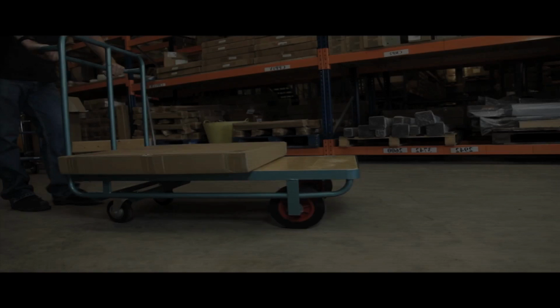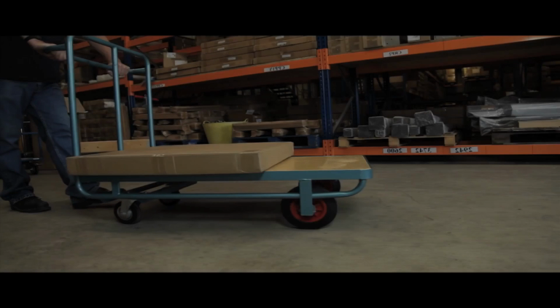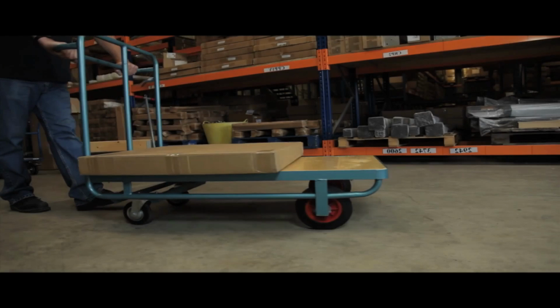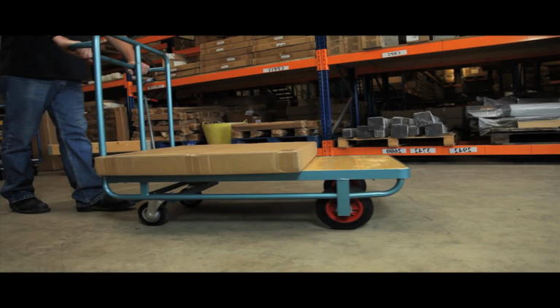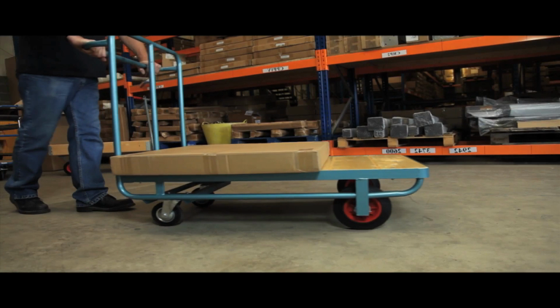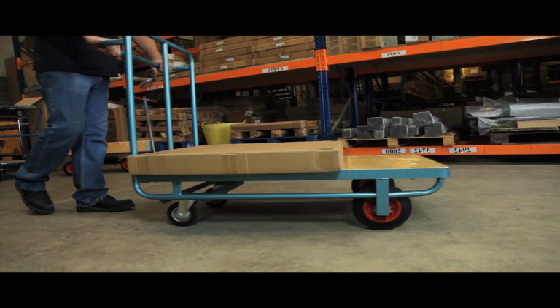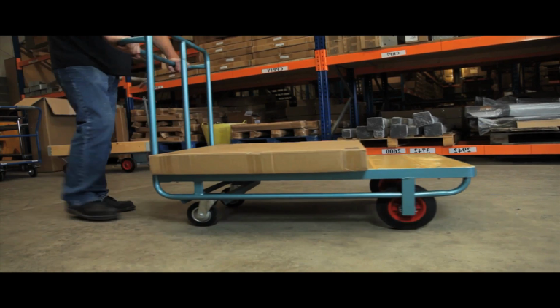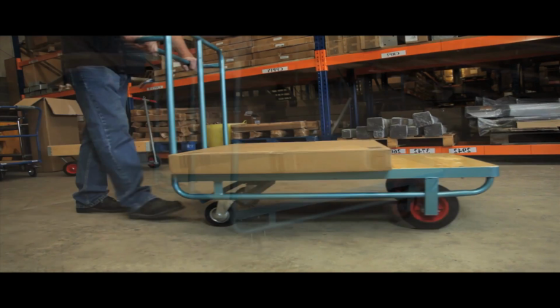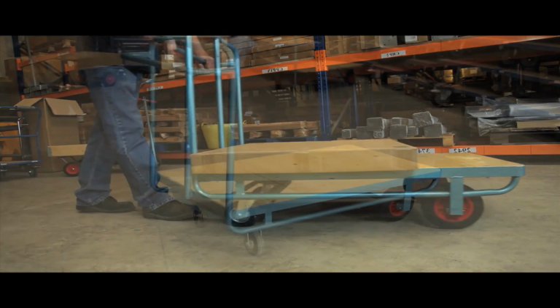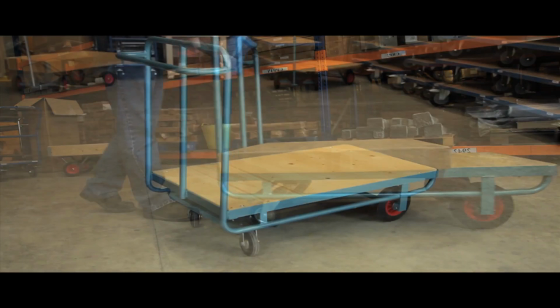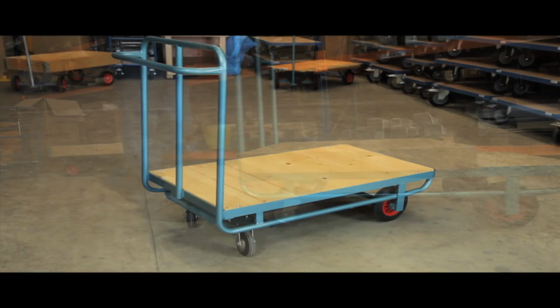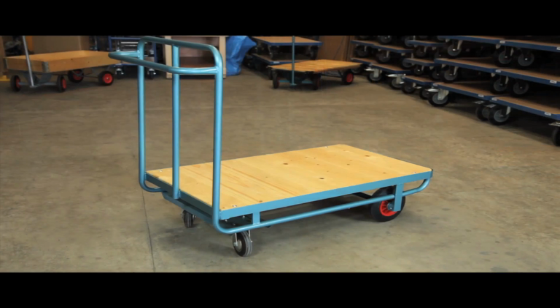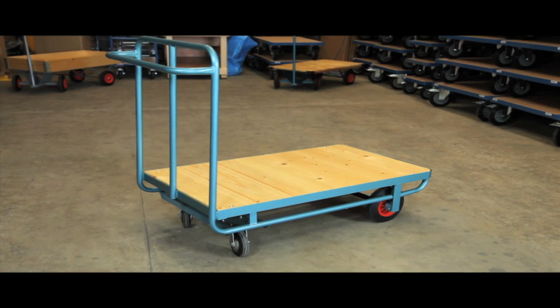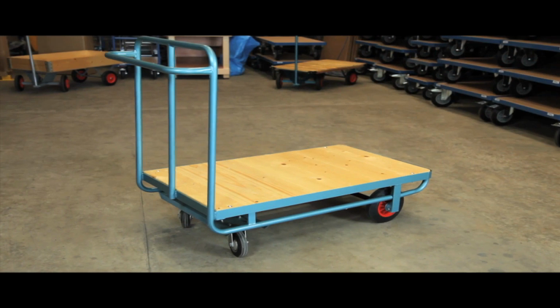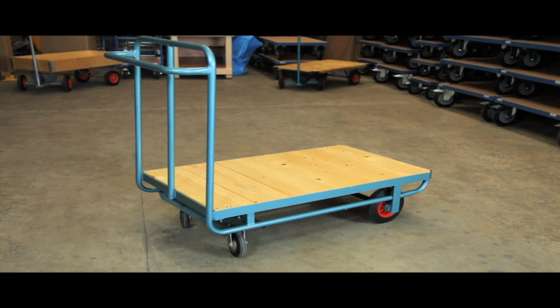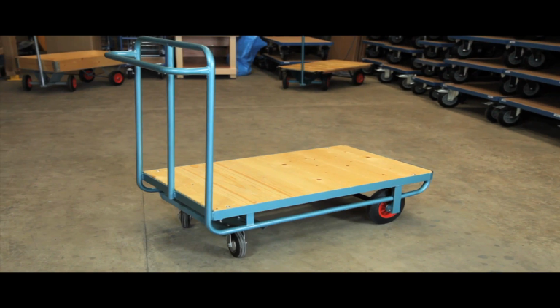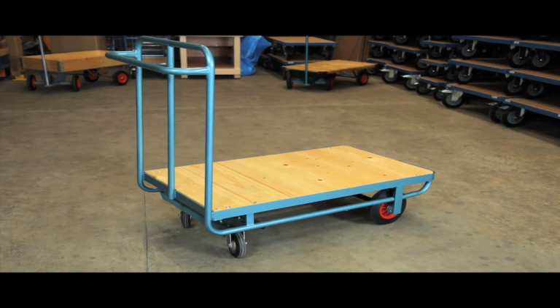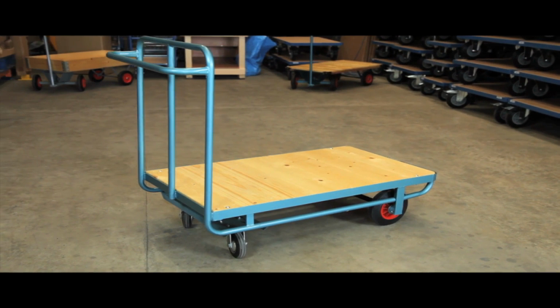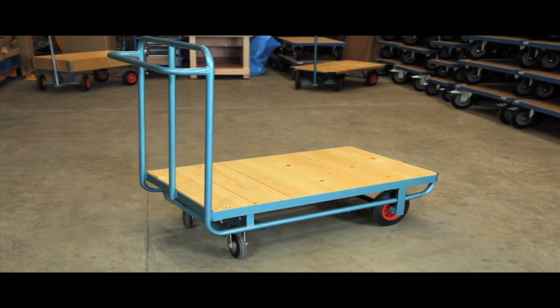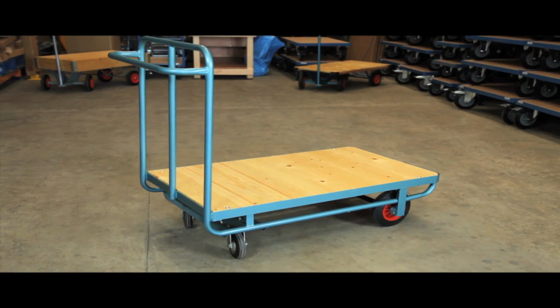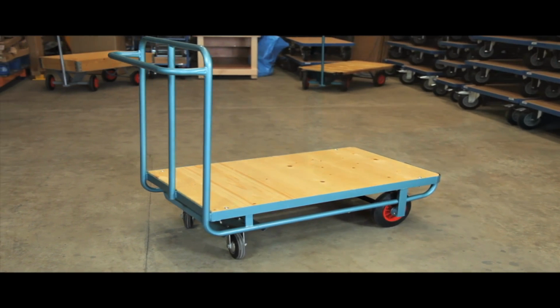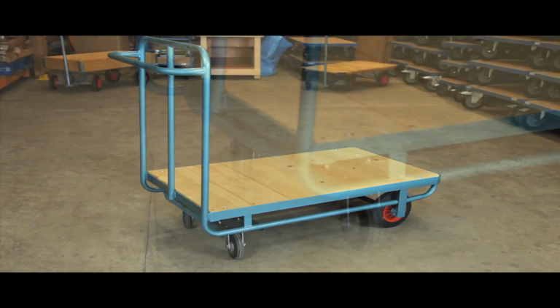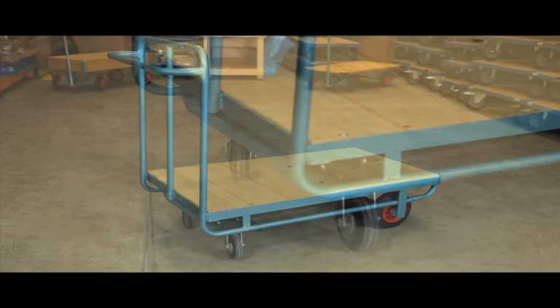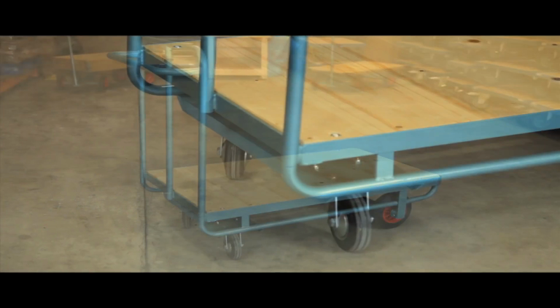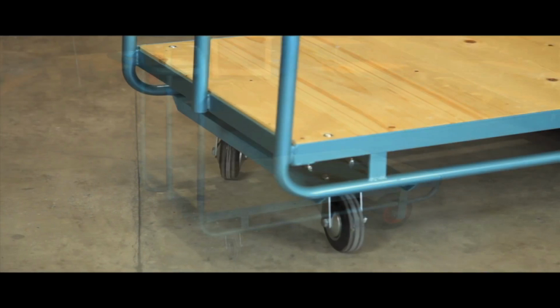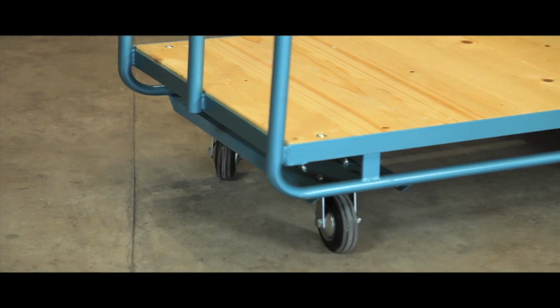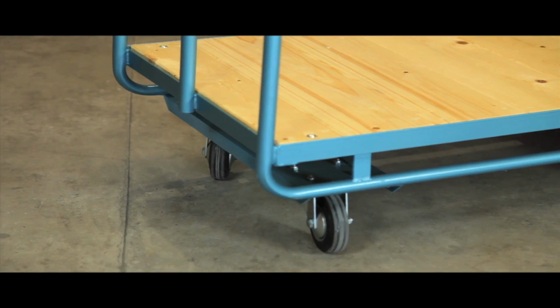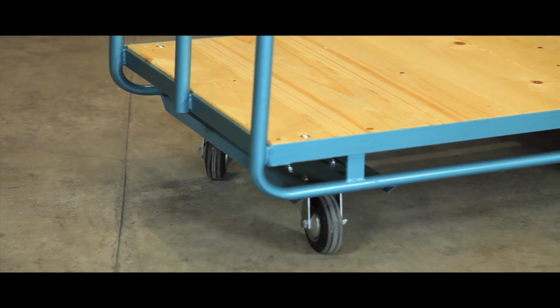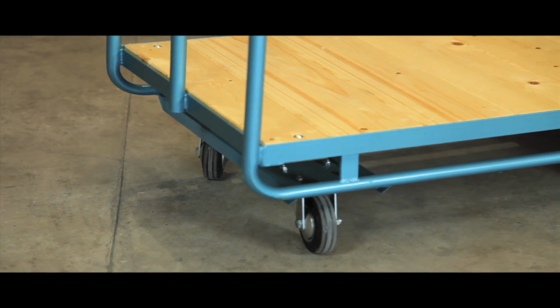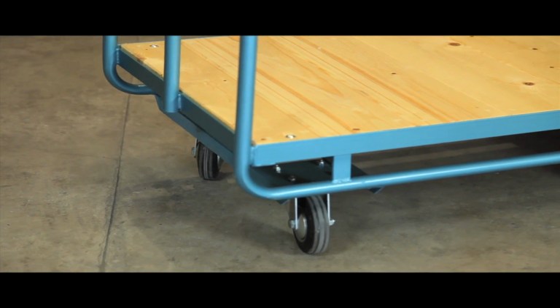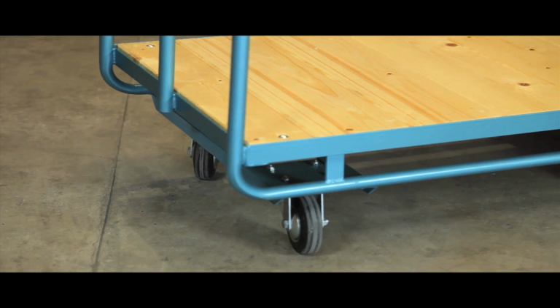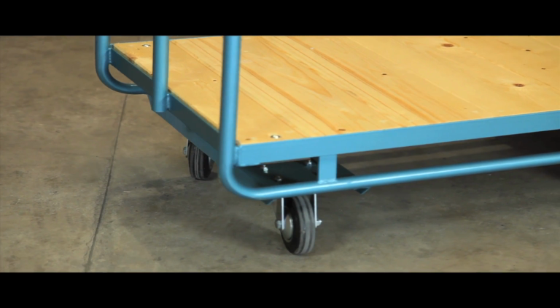Compact and manoeuvrable, our trucks are strong enough for regular retail use or equally suited for warehouses.